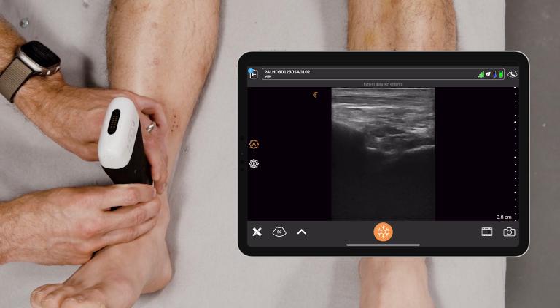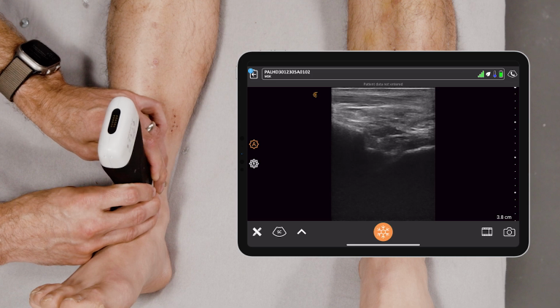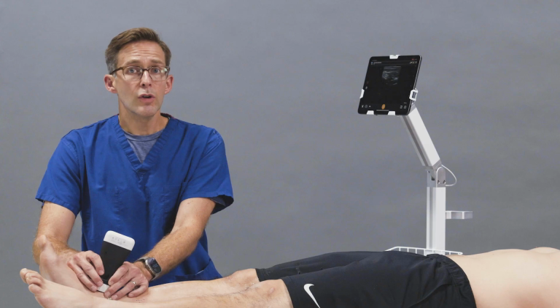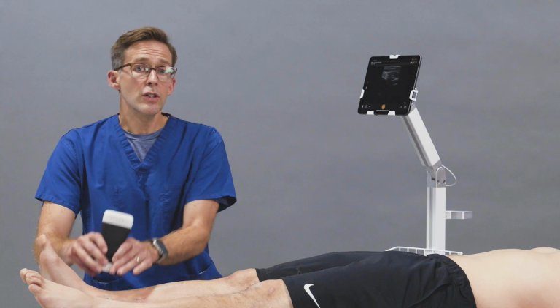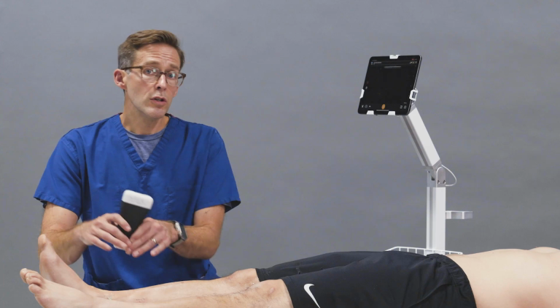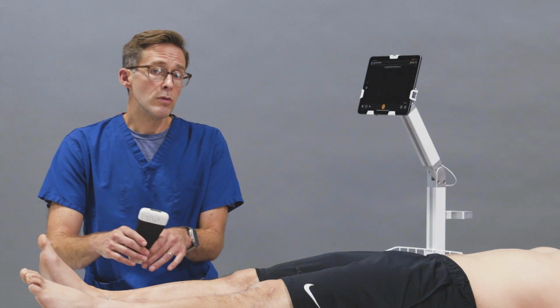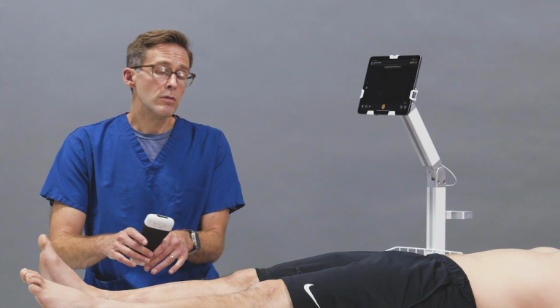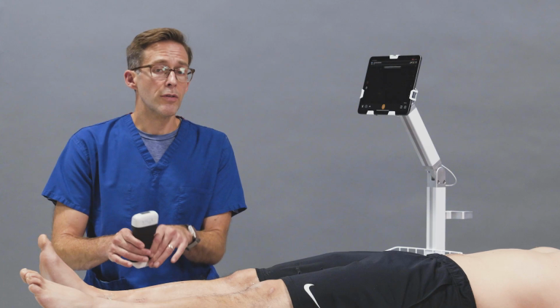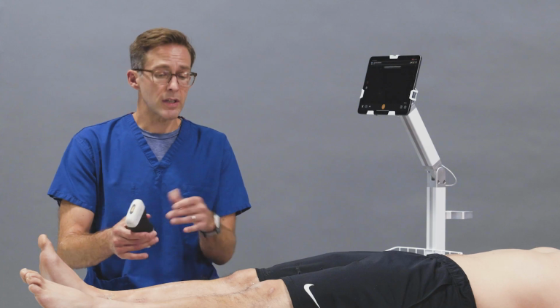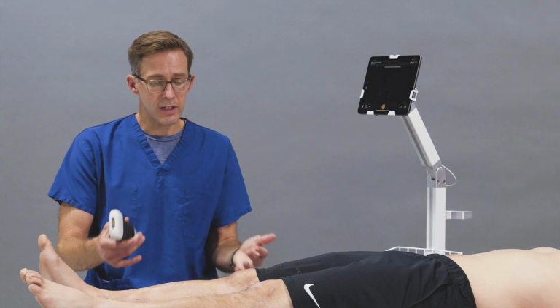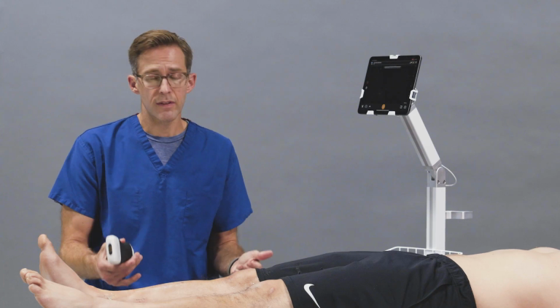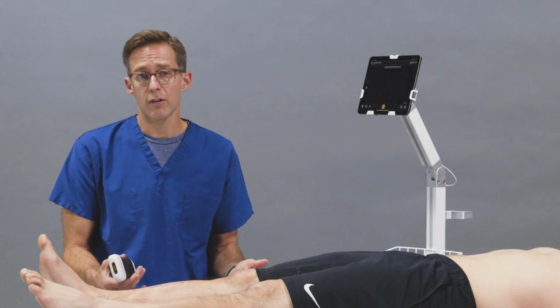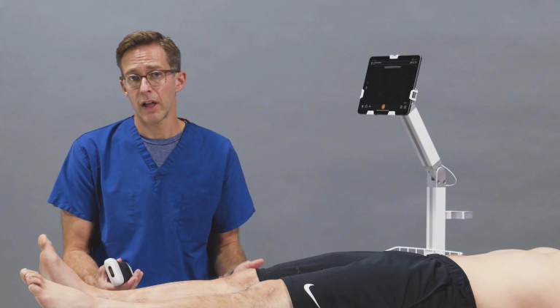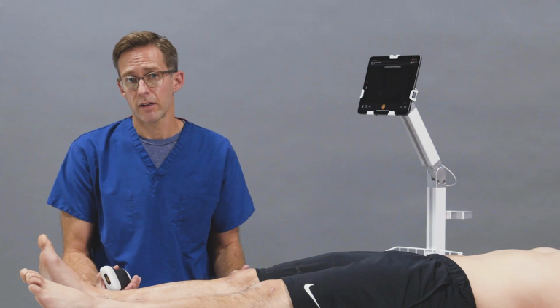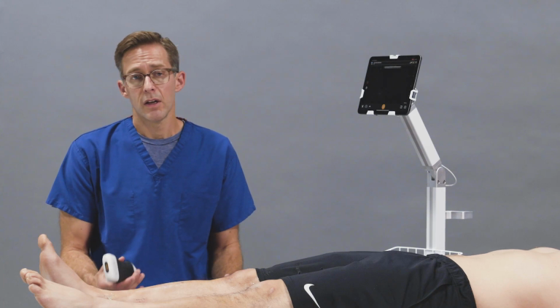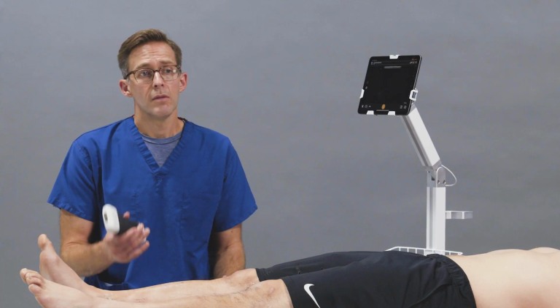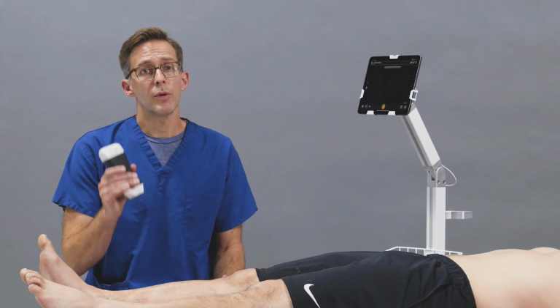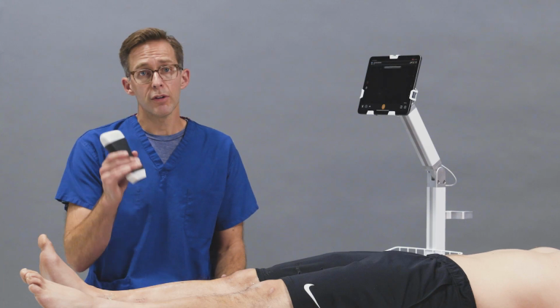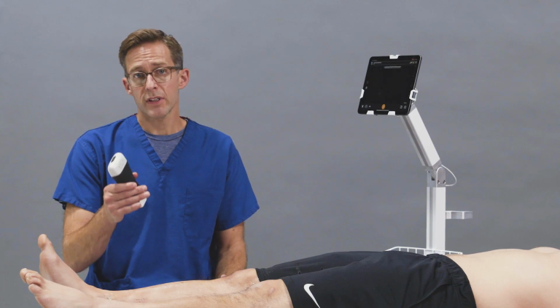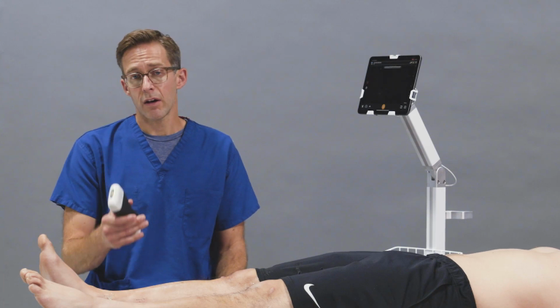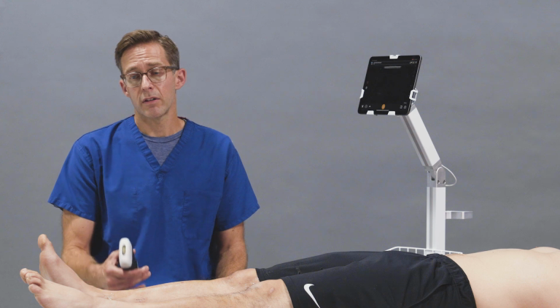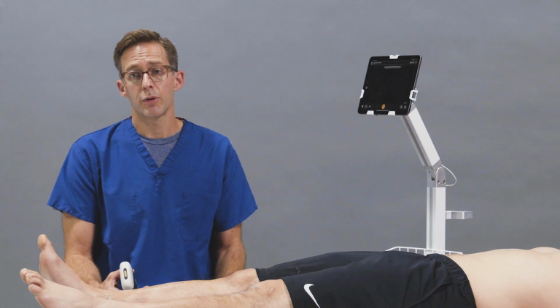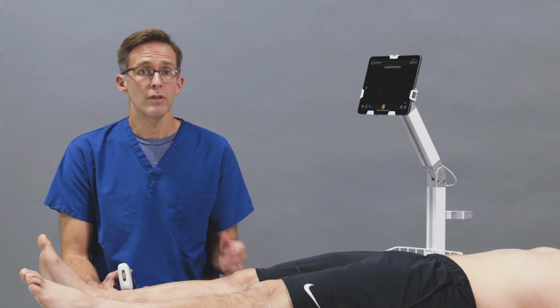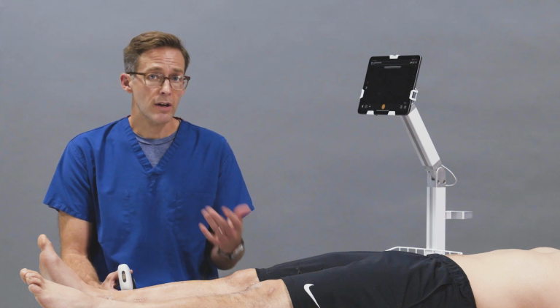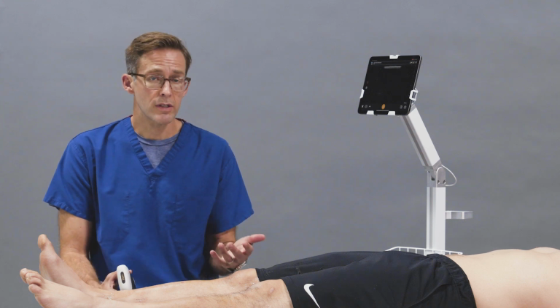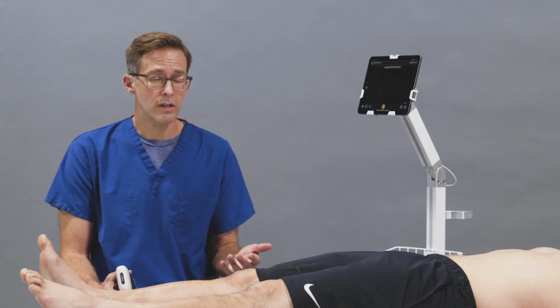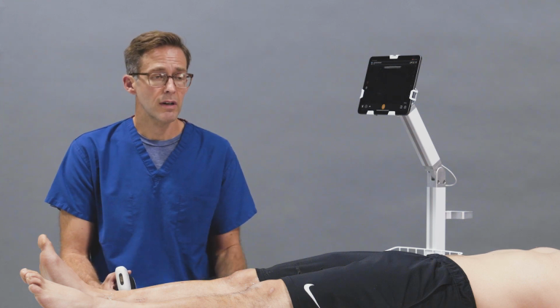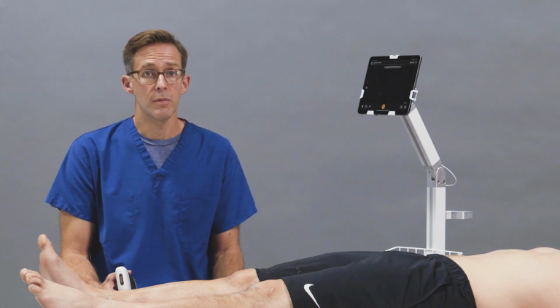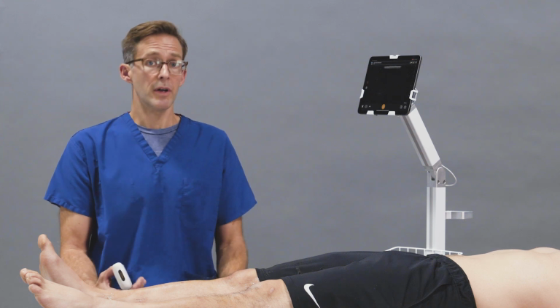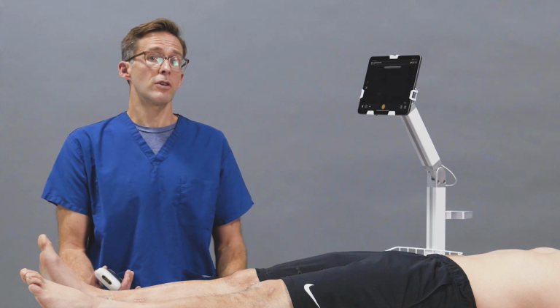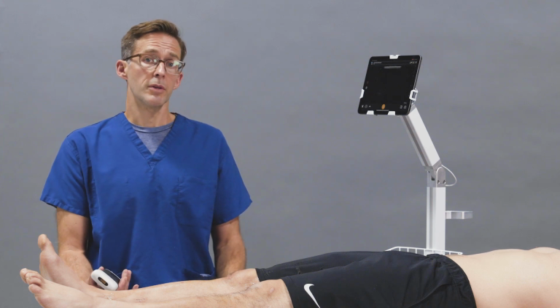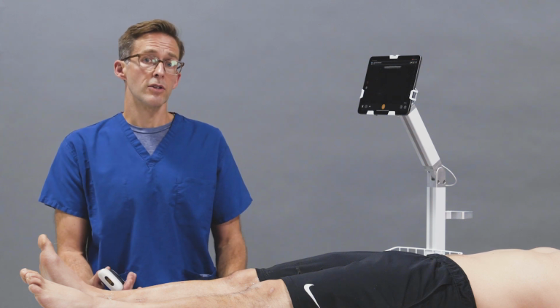You can do arthrocentesis of the ankle blind, but with an ultrasound it improves your accuracy and minimizes your complications.